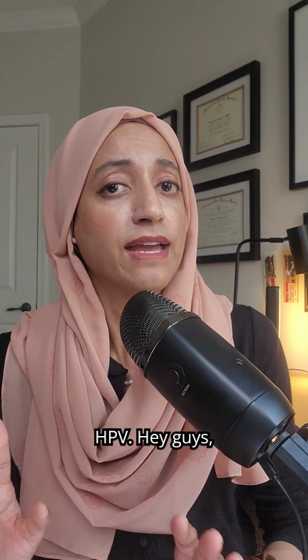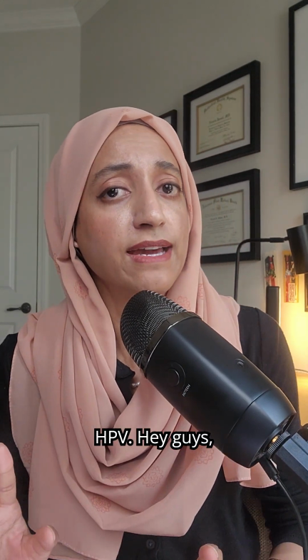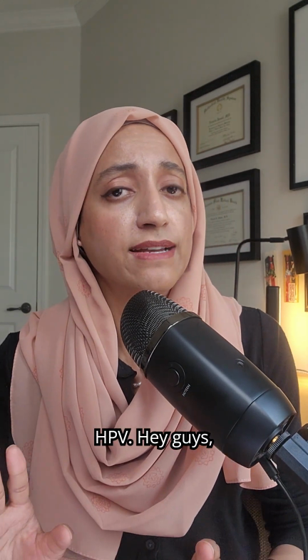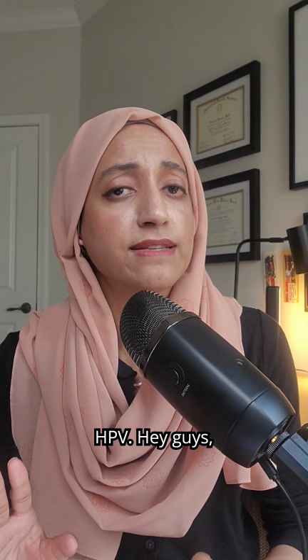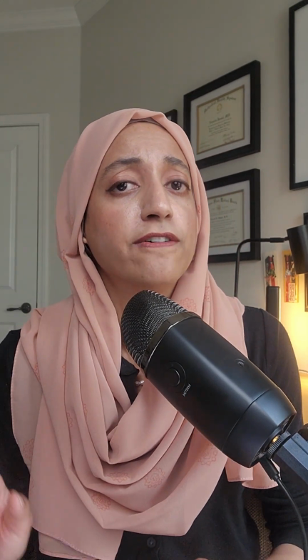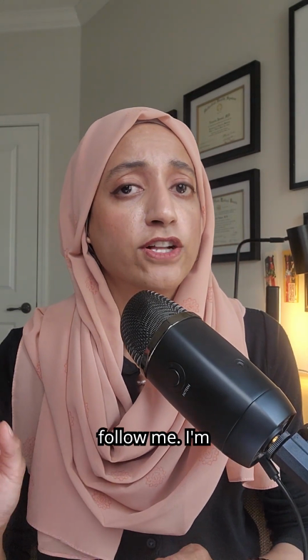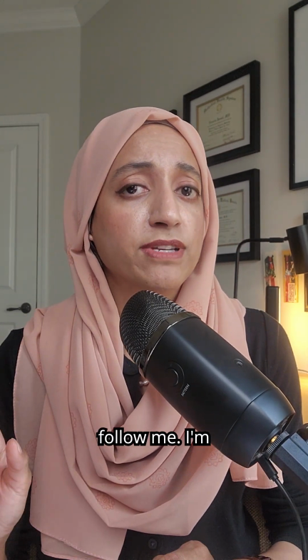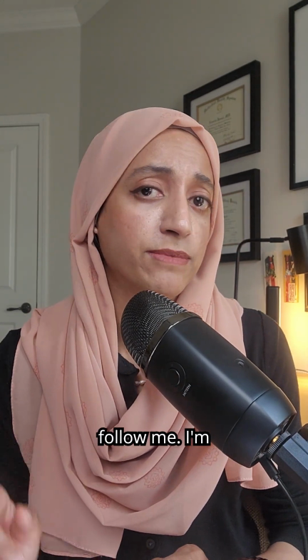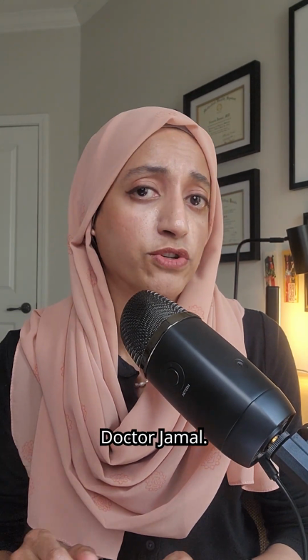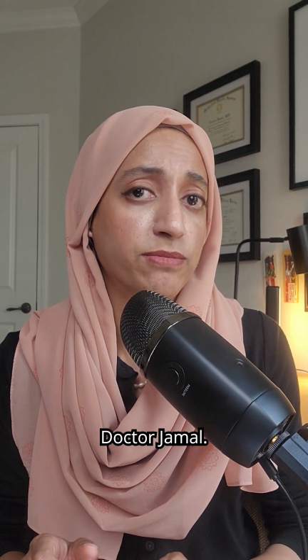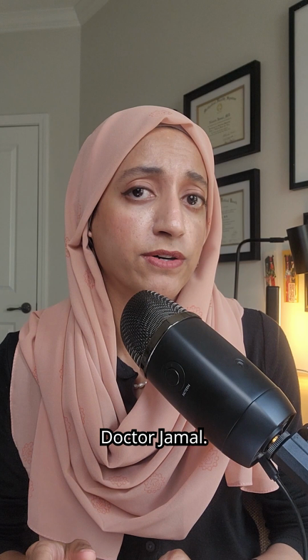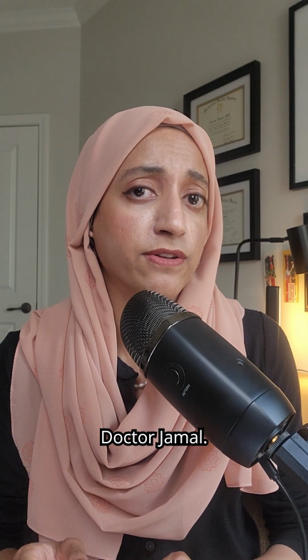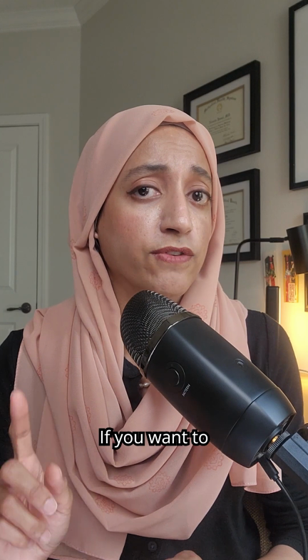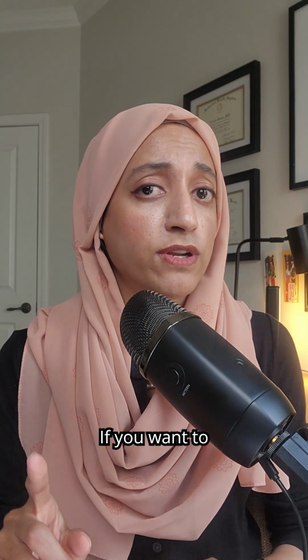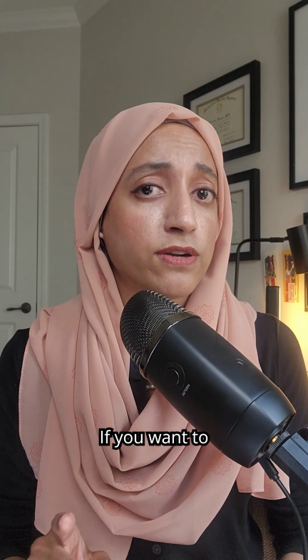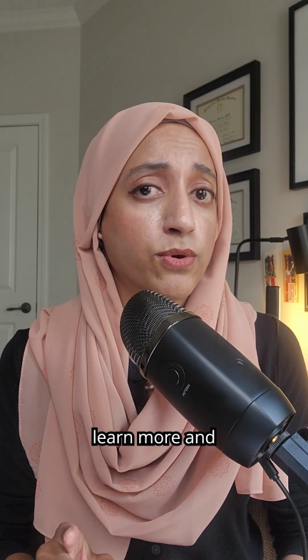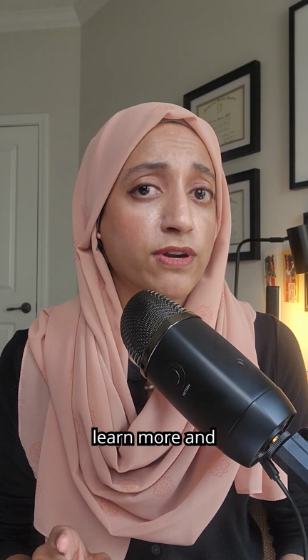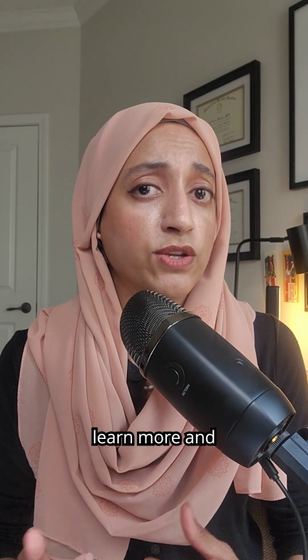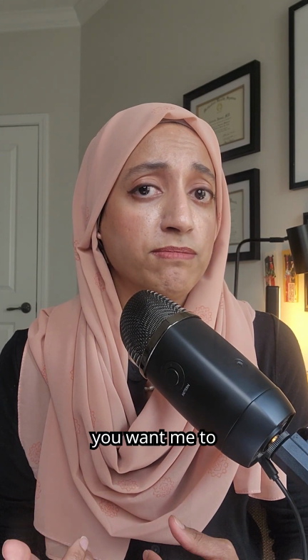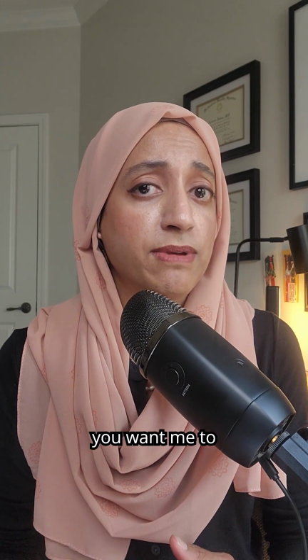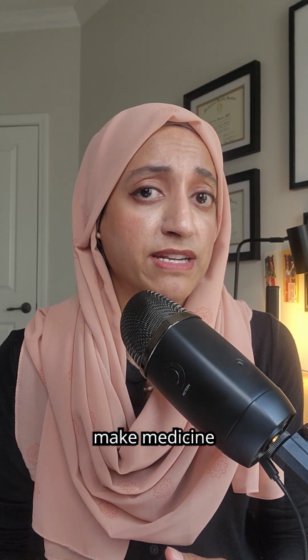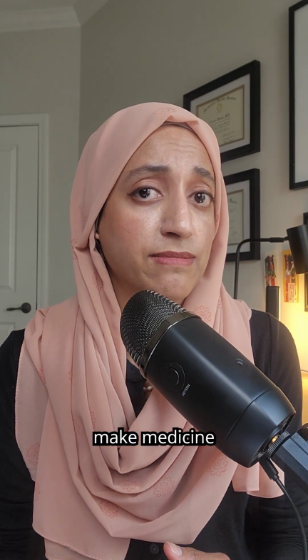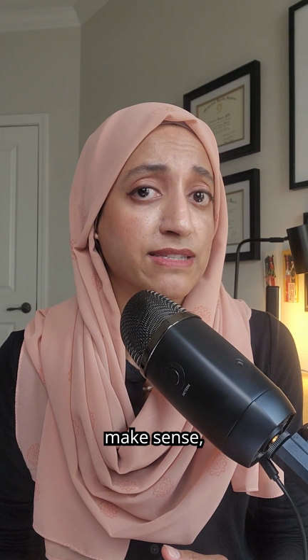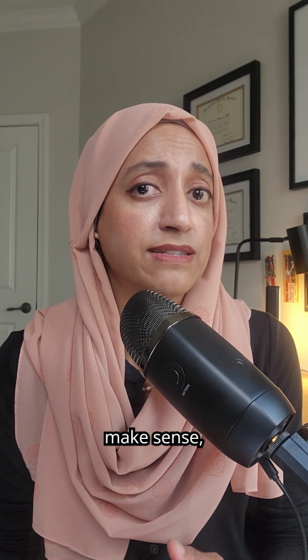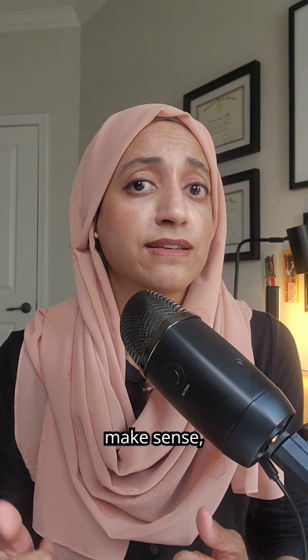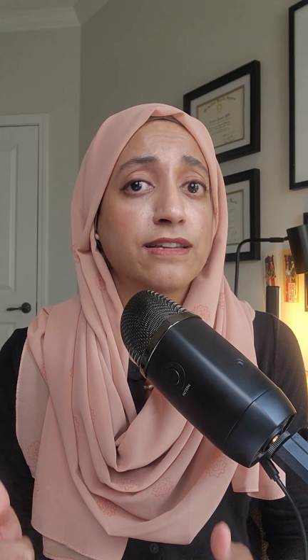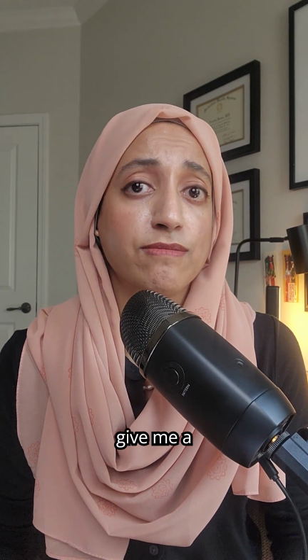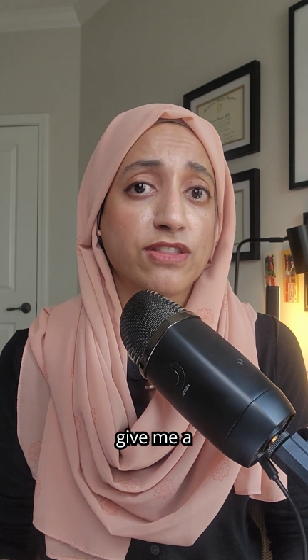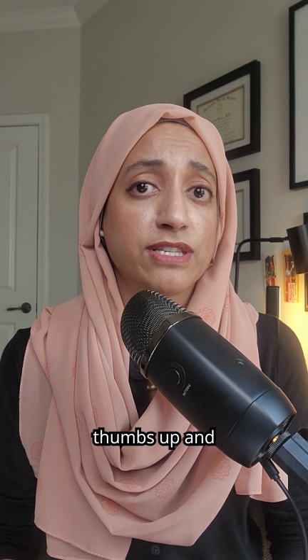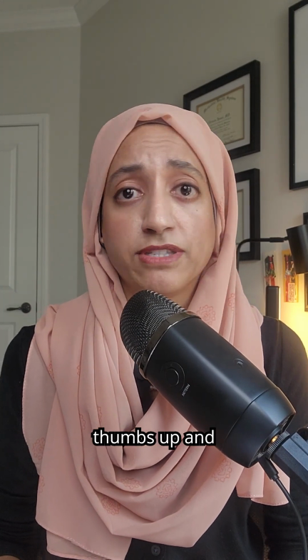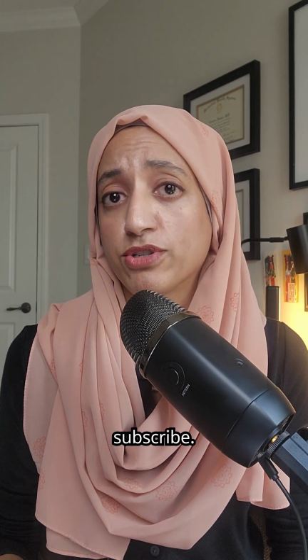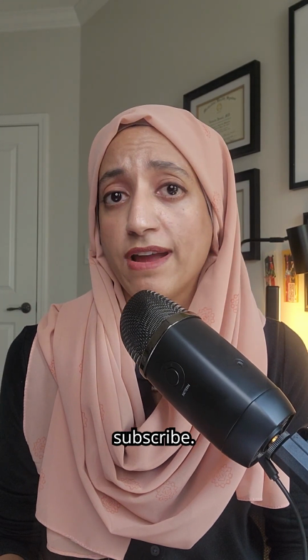Hey guys, follow me, I'm Dr. Jamal. If you want to learn more and you want me to make medicine make sense, give me a thumbs up and subscribe.